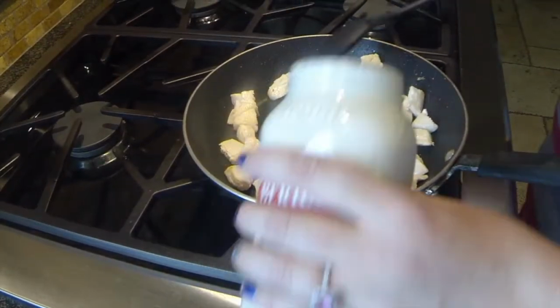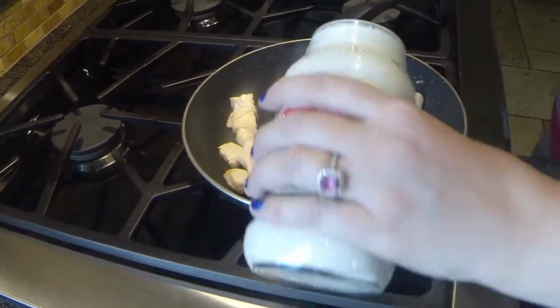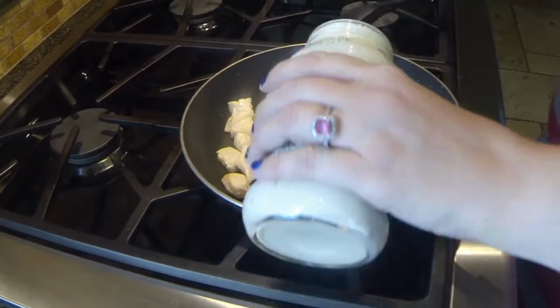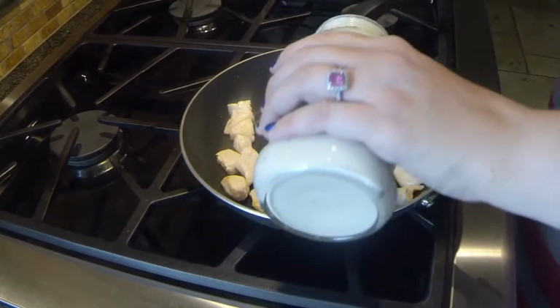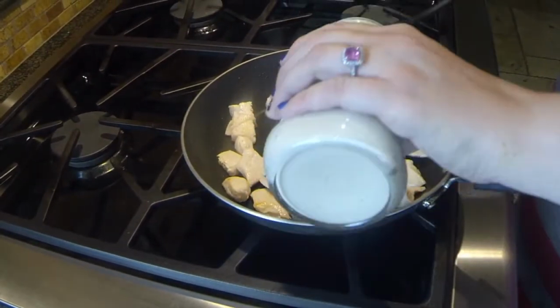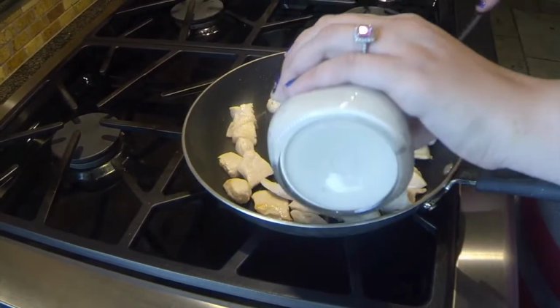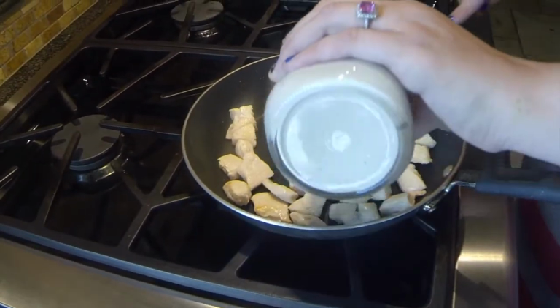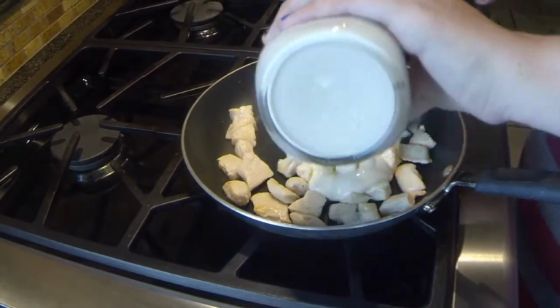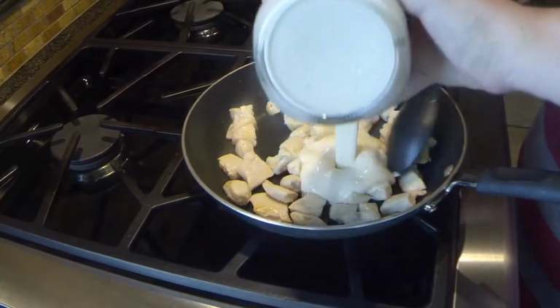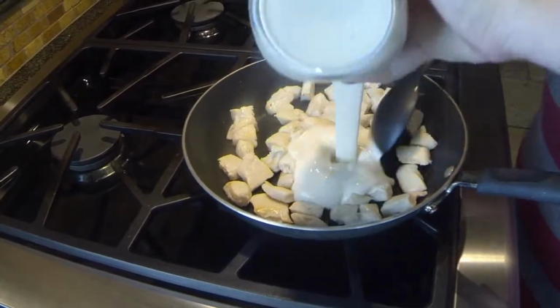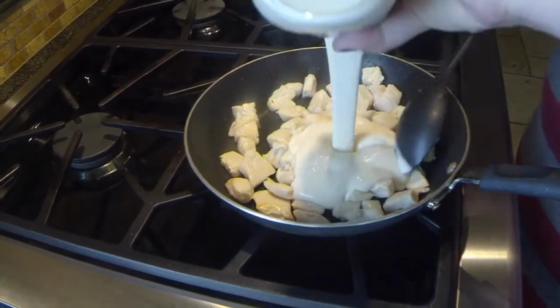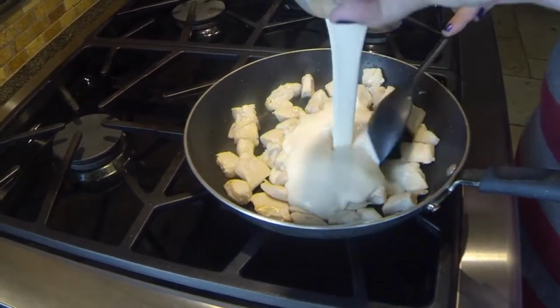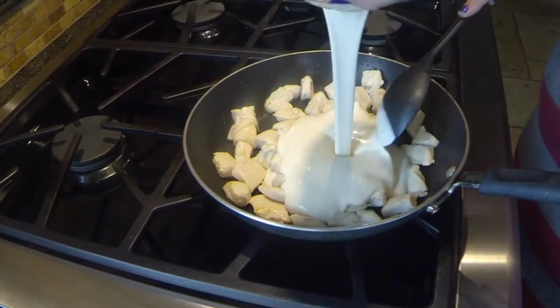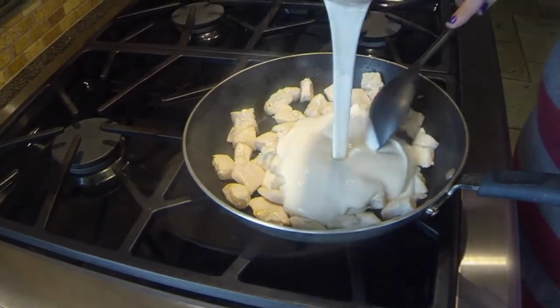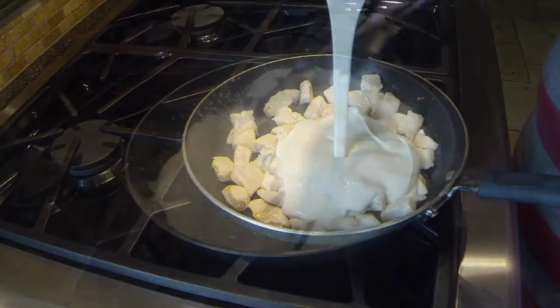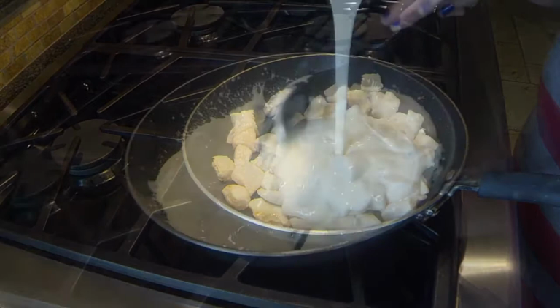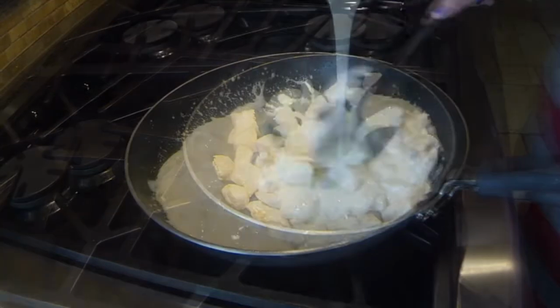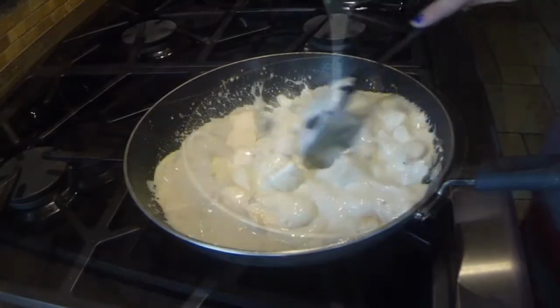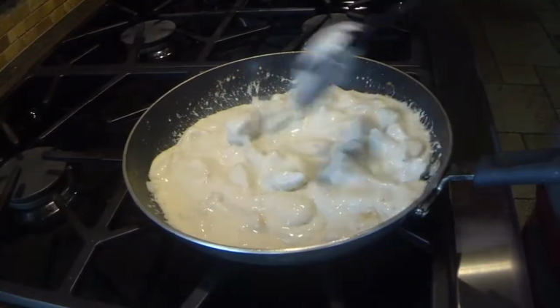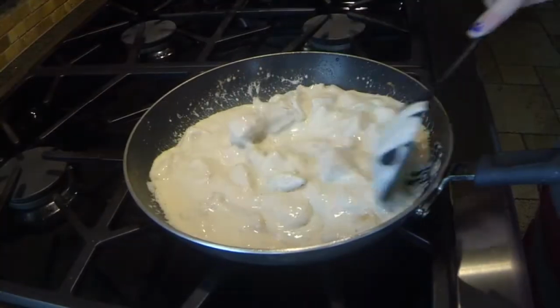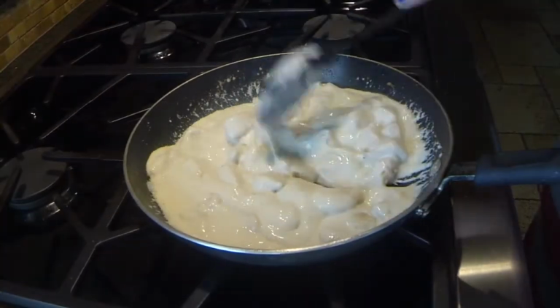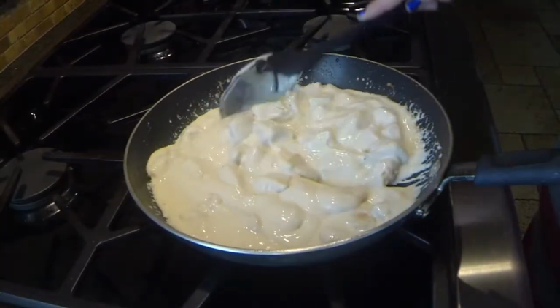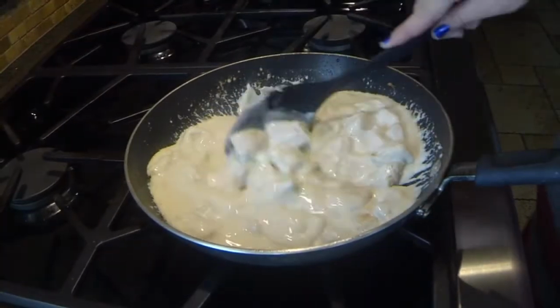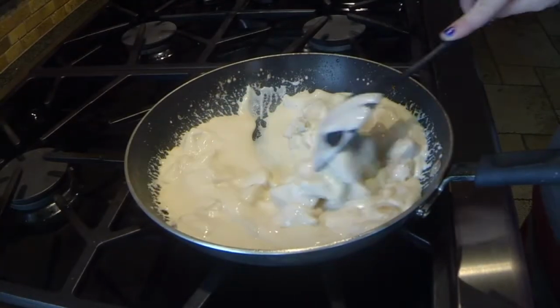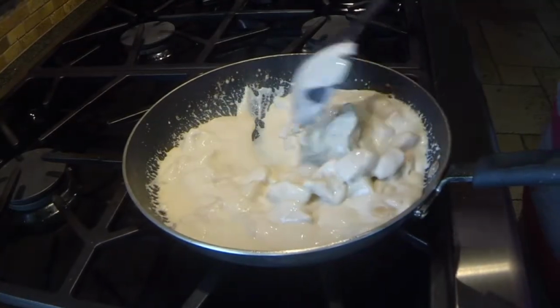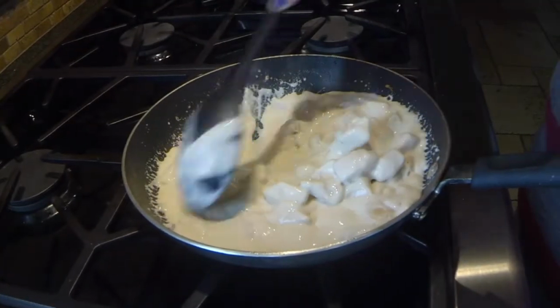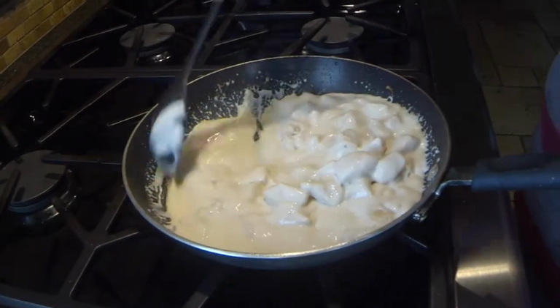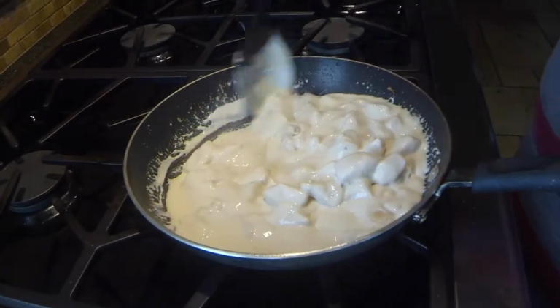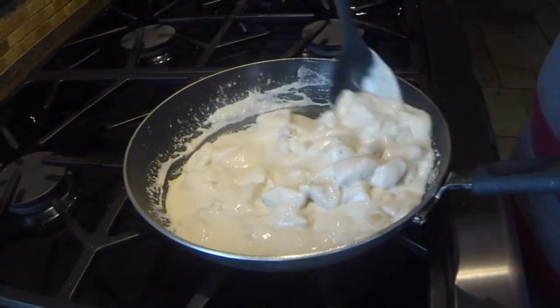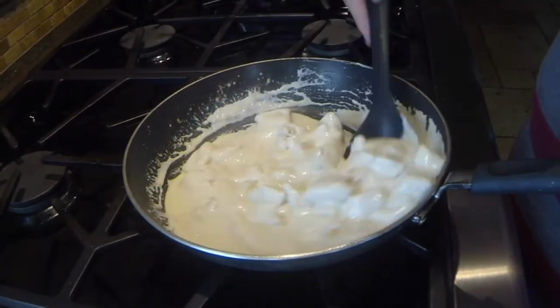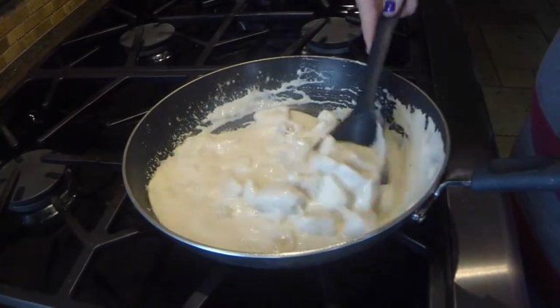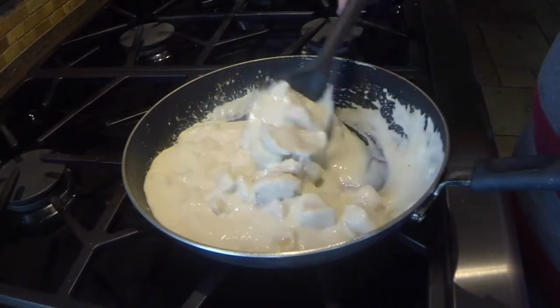After we cook up our chicken, we added a jar of alfredo sauce. Using a jar sauce makes carb counting simpler.